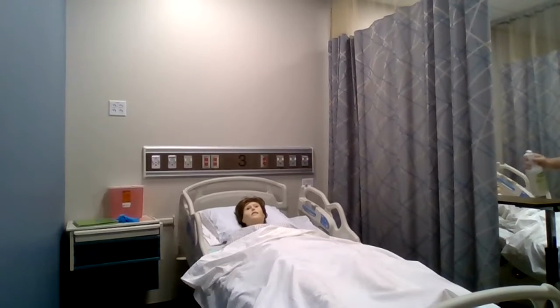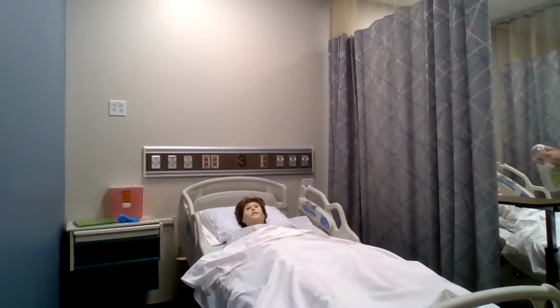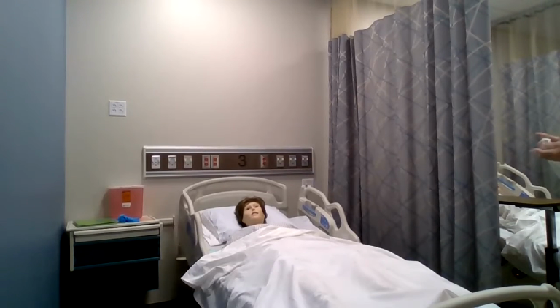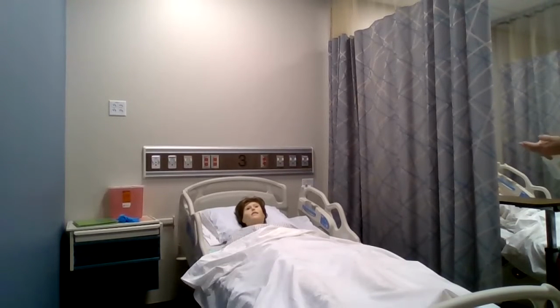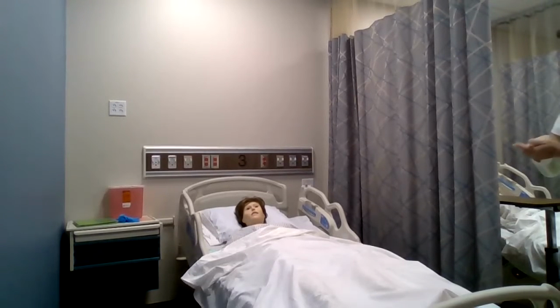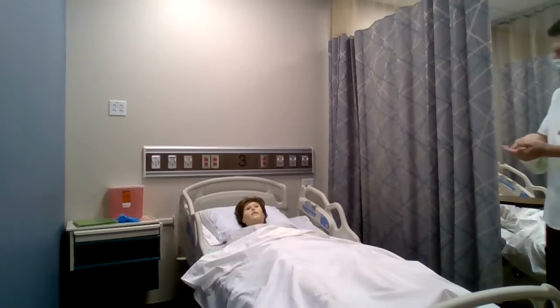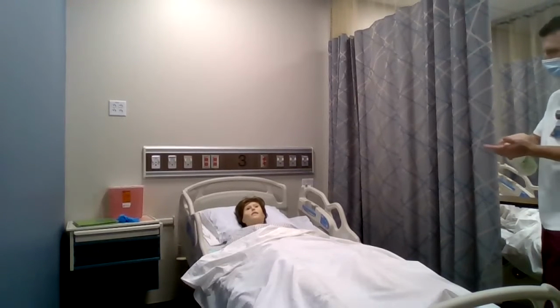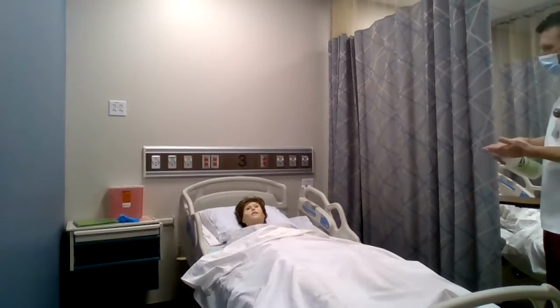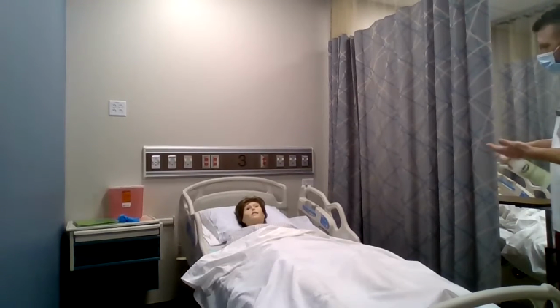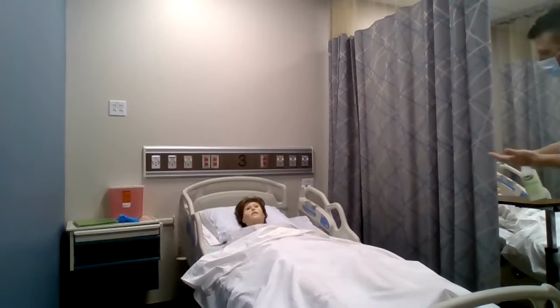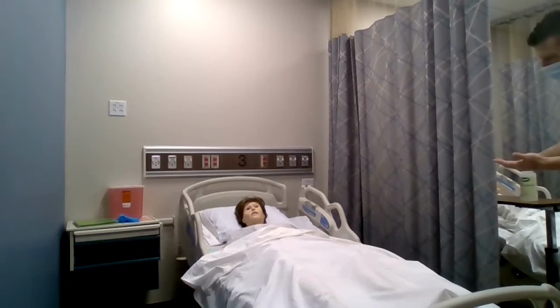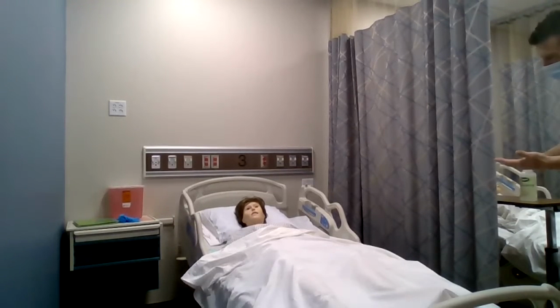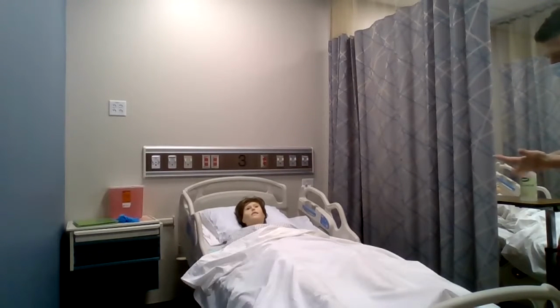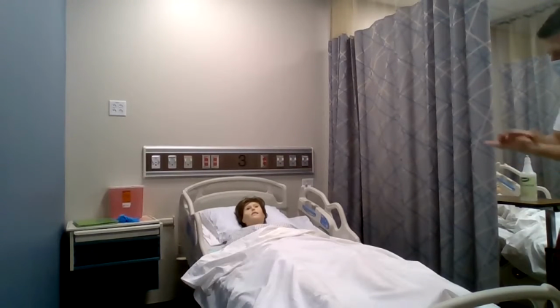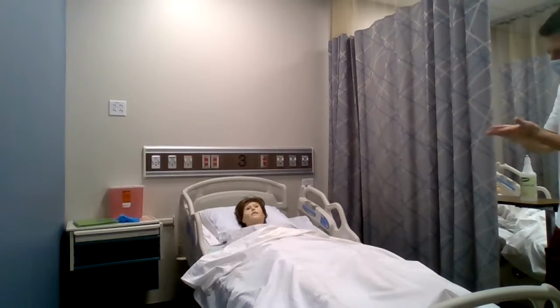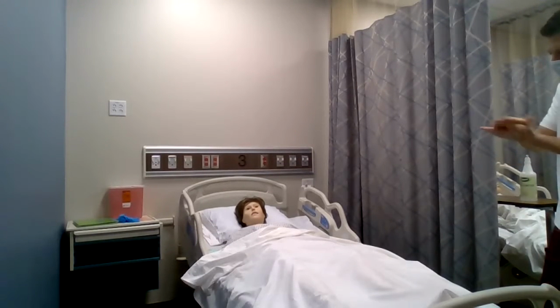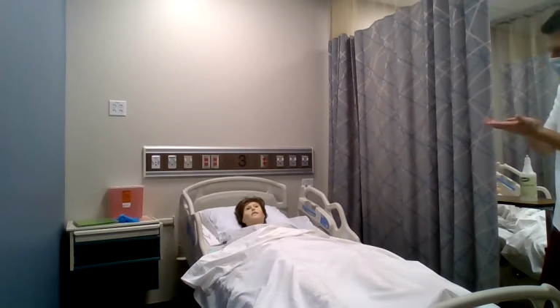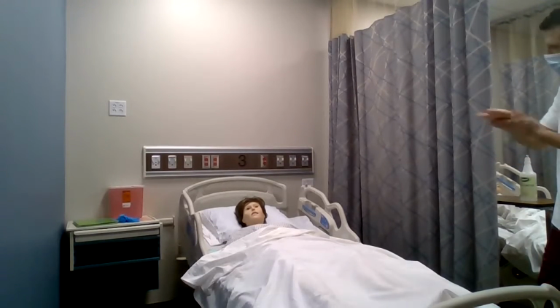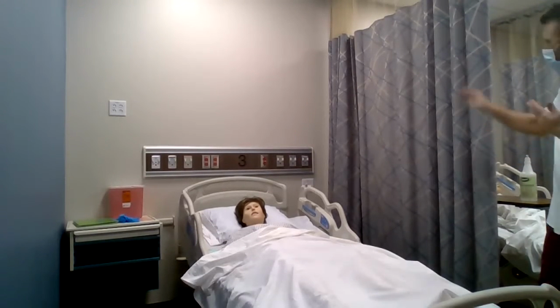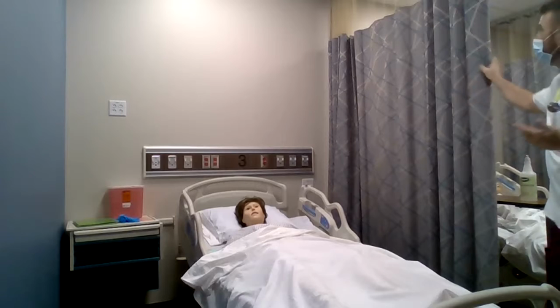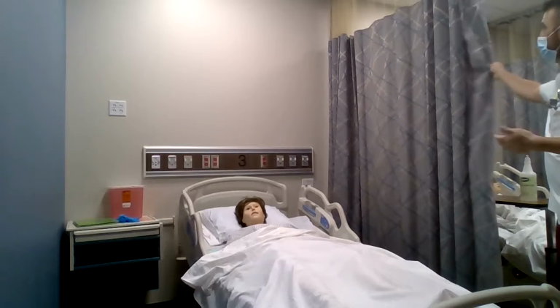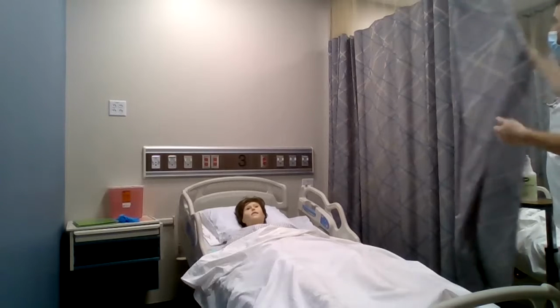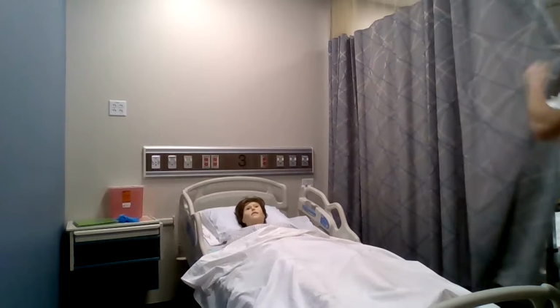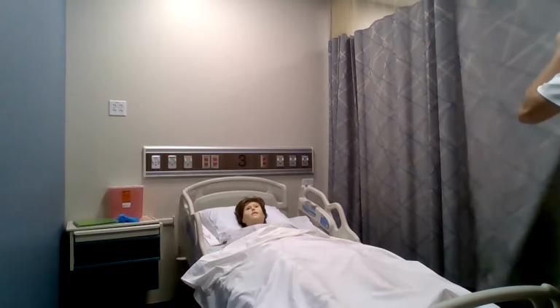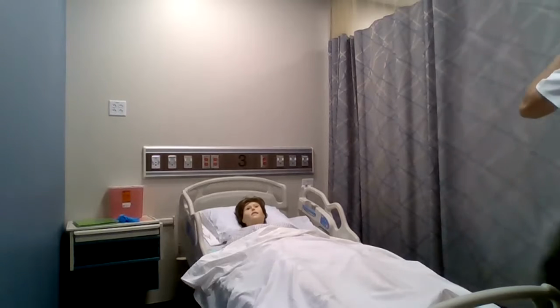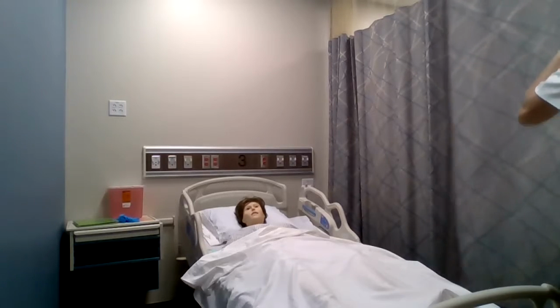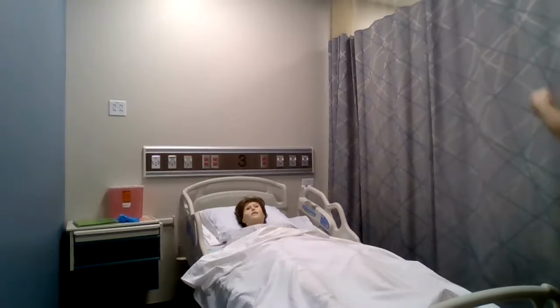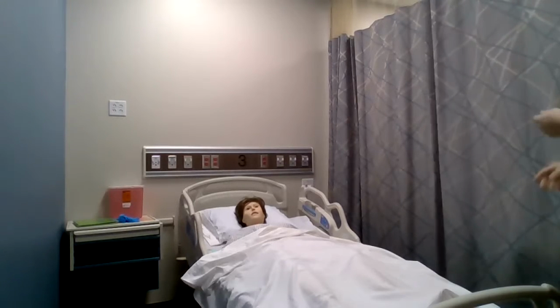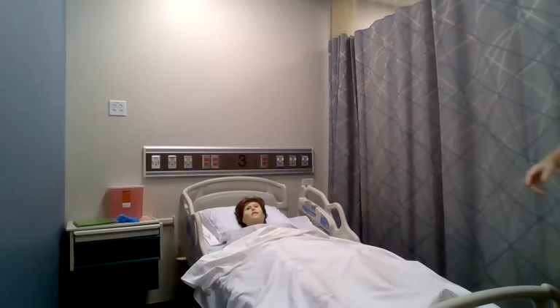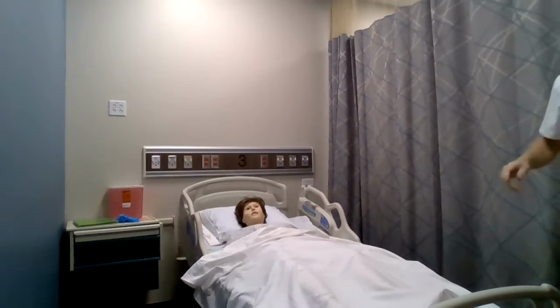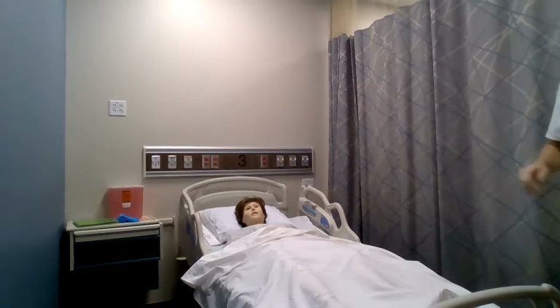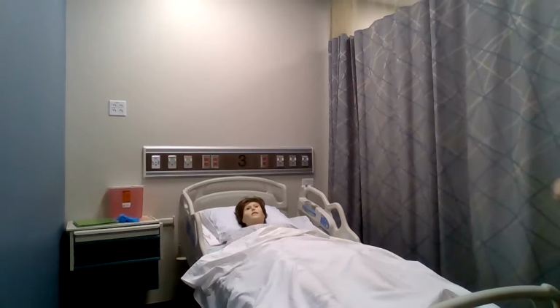Hi, how are you? I'm Andrew. I'm going to be your nurse today. Hi everybody. Privacy here for us.